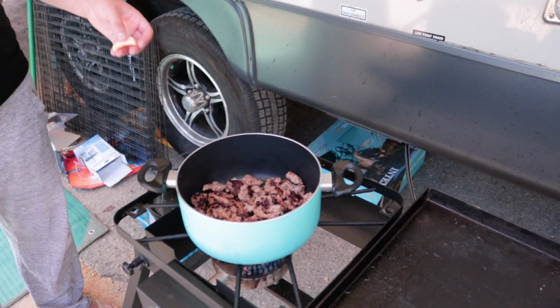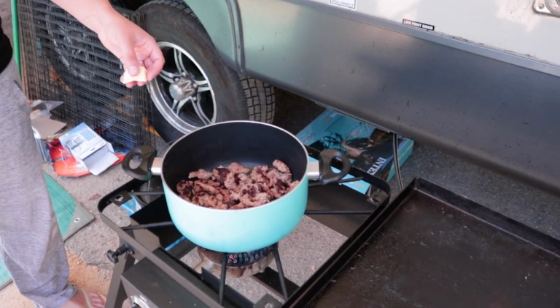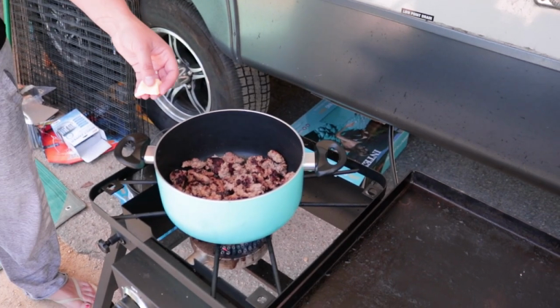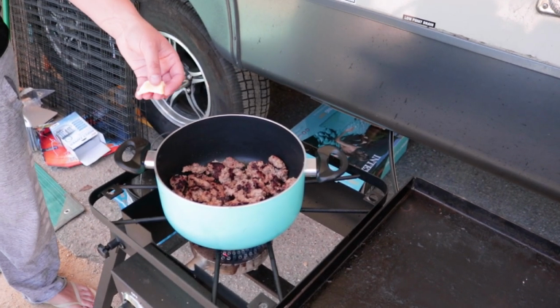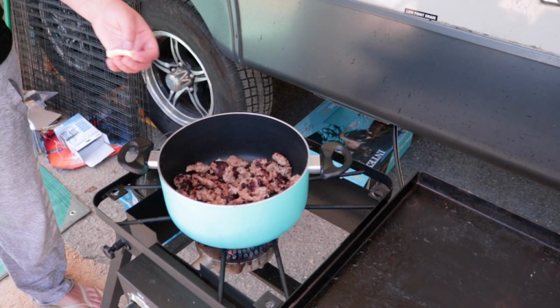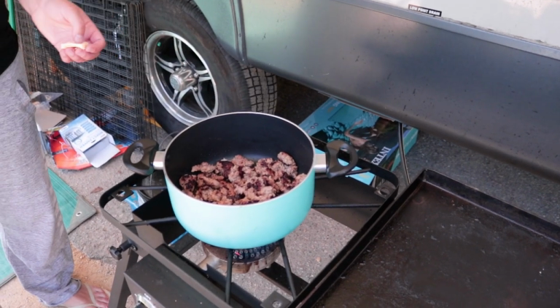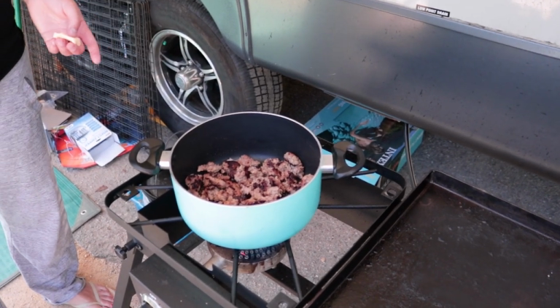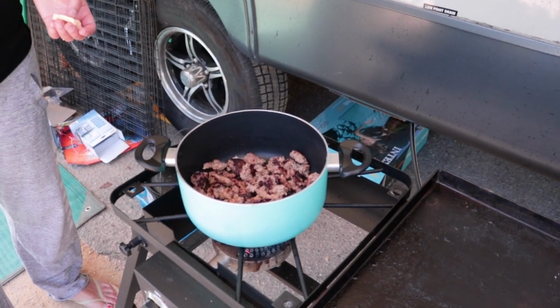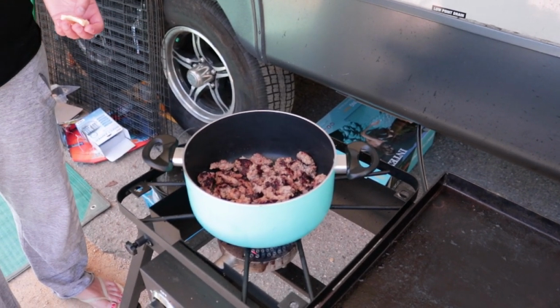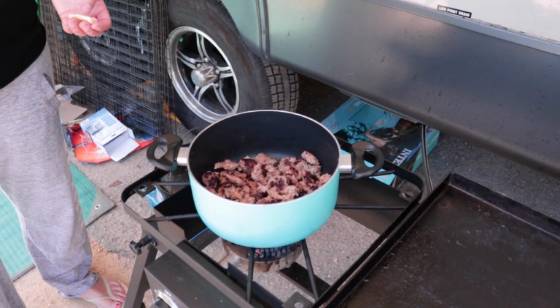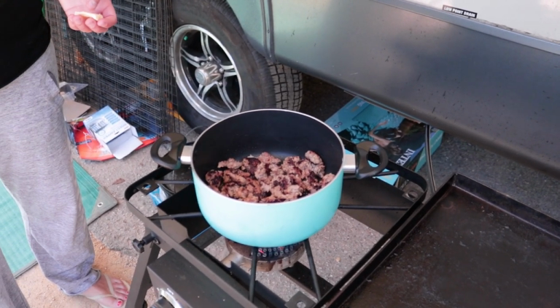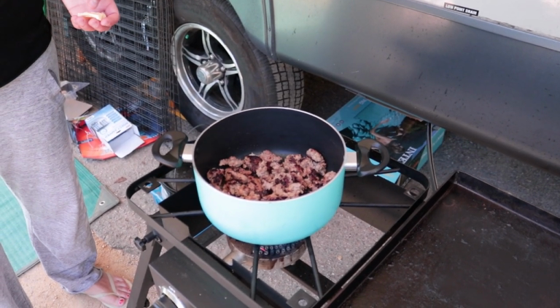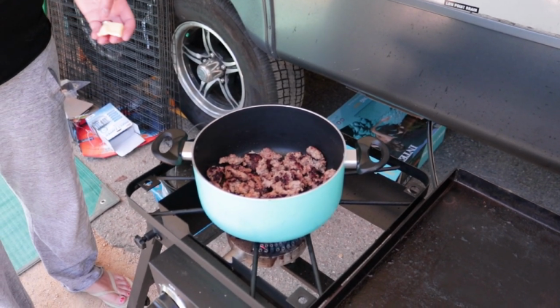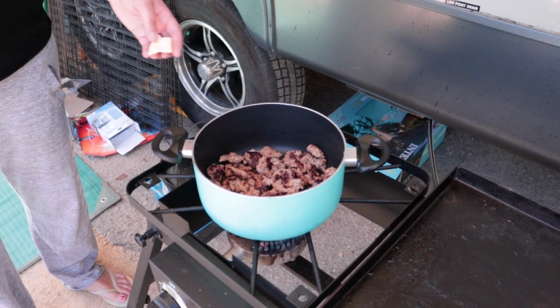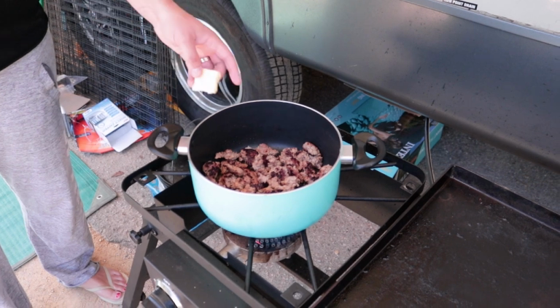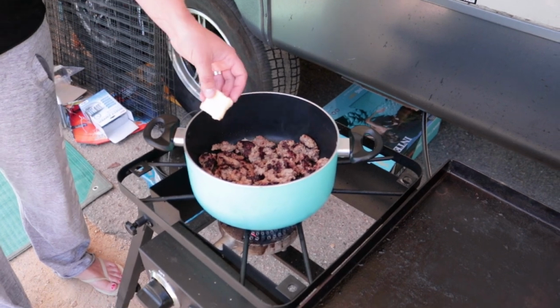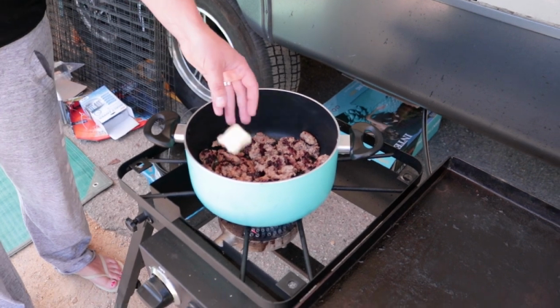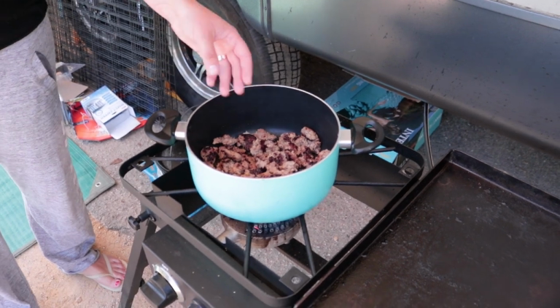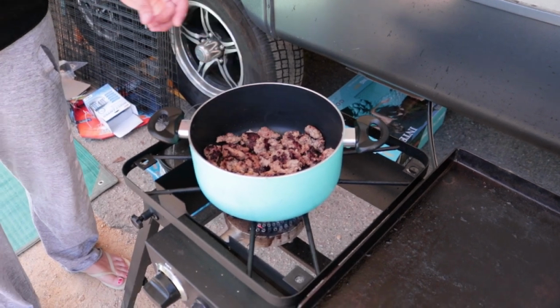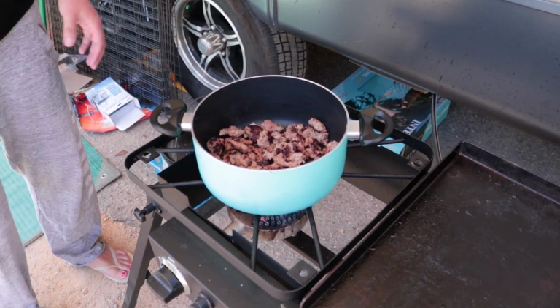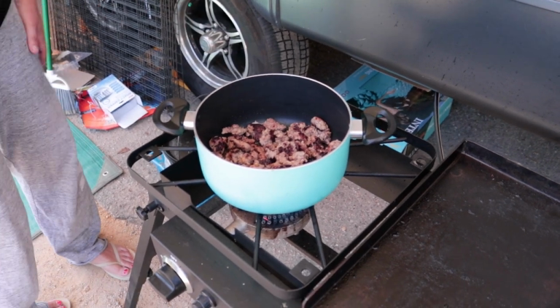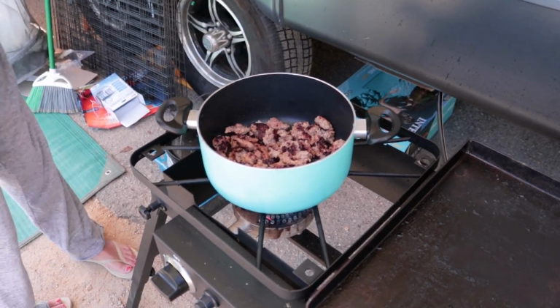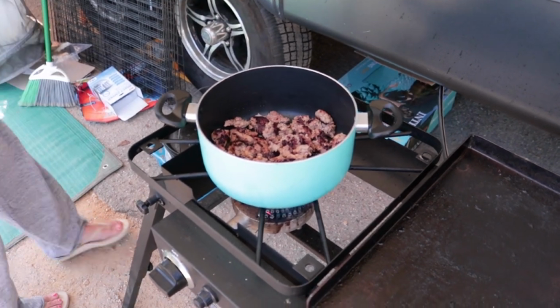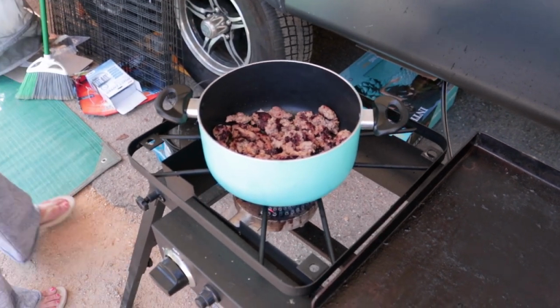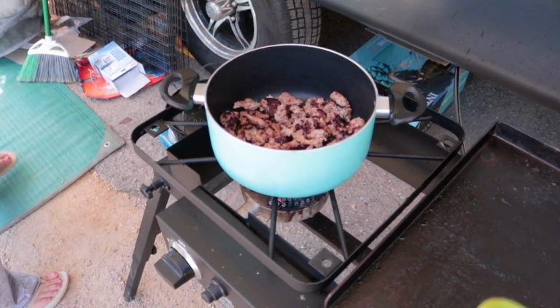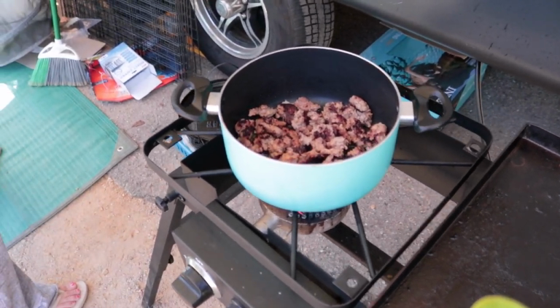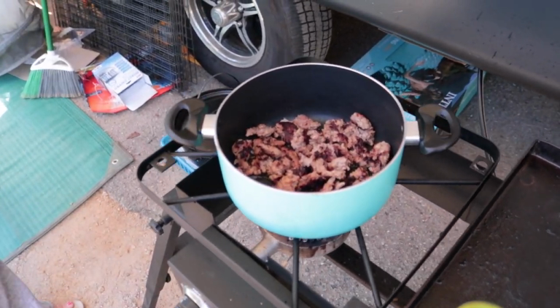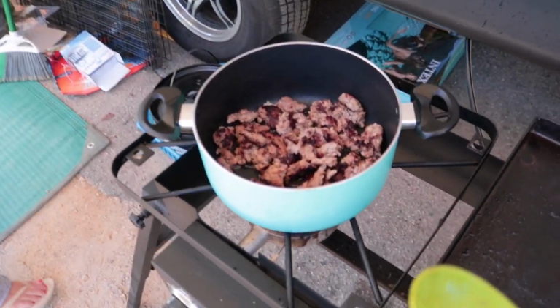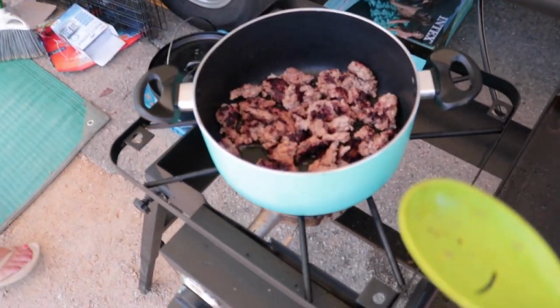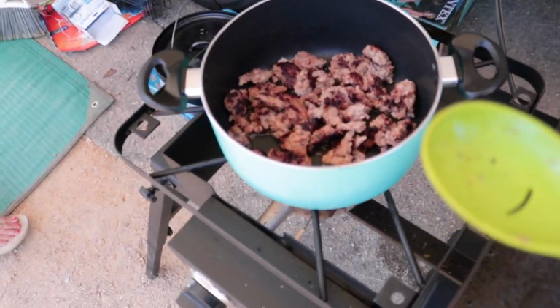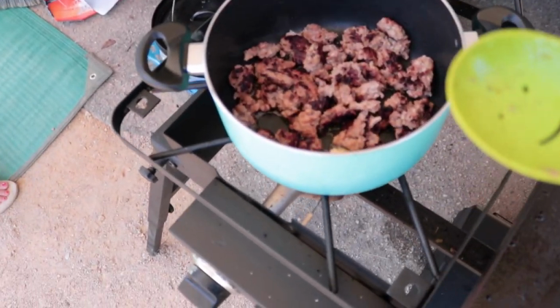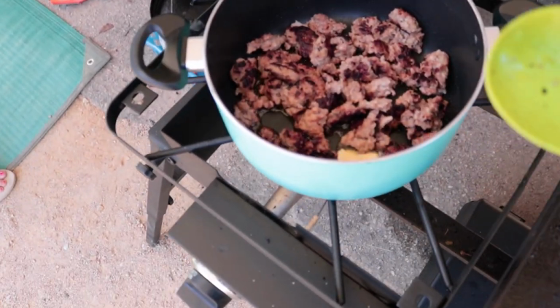Depending on your sausage and how fatty it is, you might want to throw in a little lump of butter. Never hurt anybody.